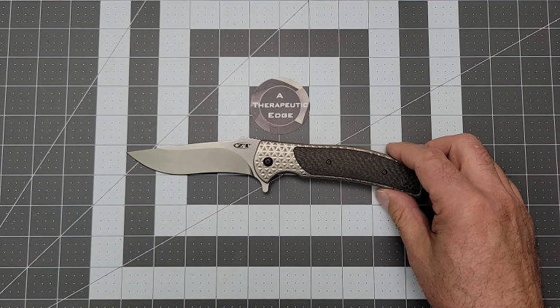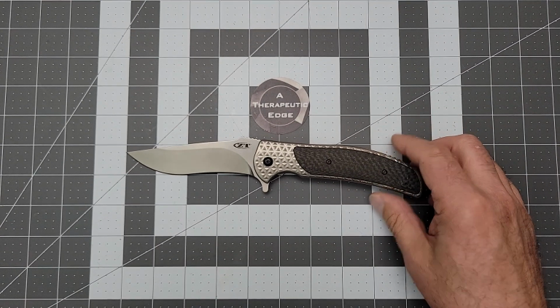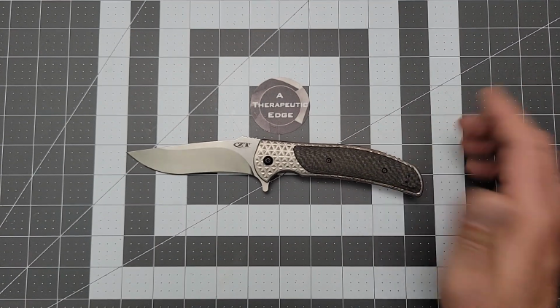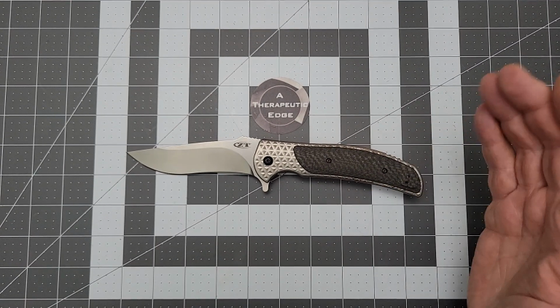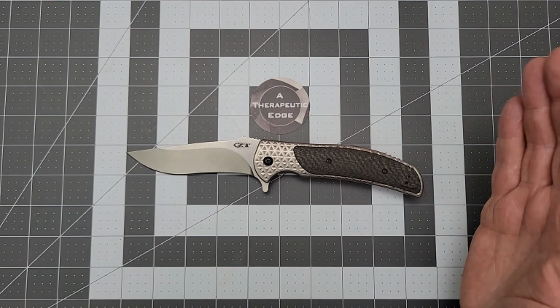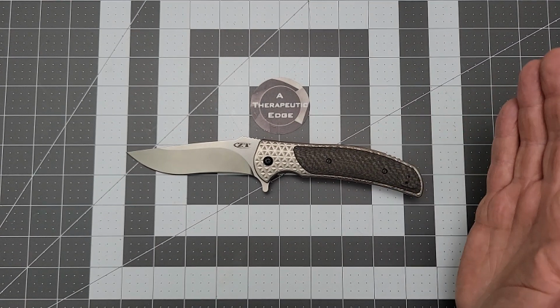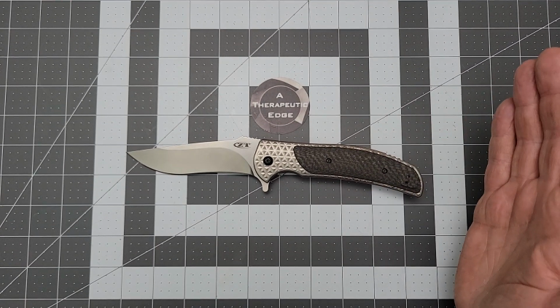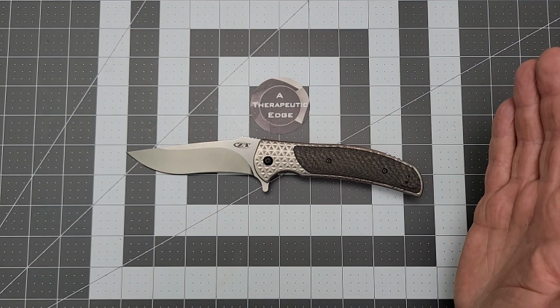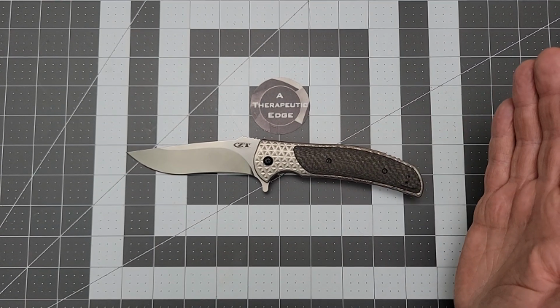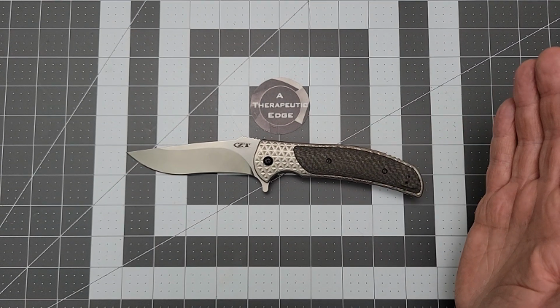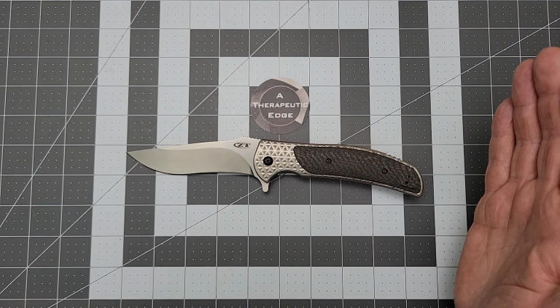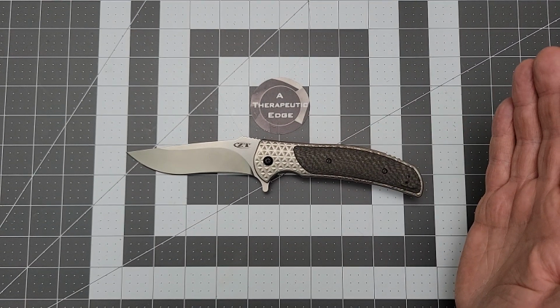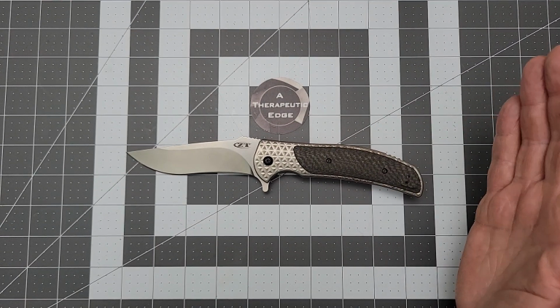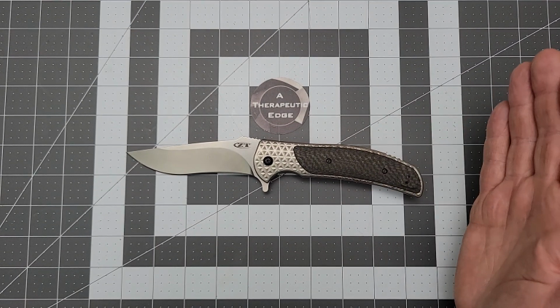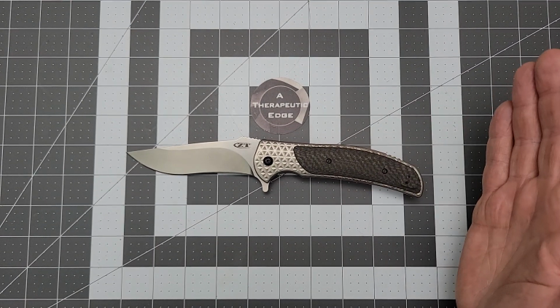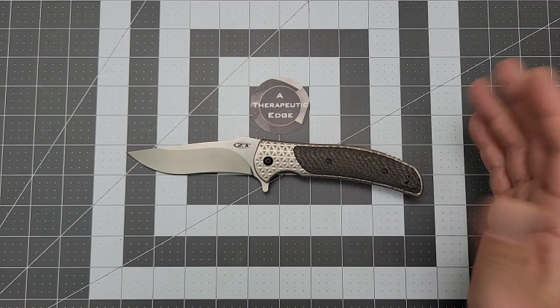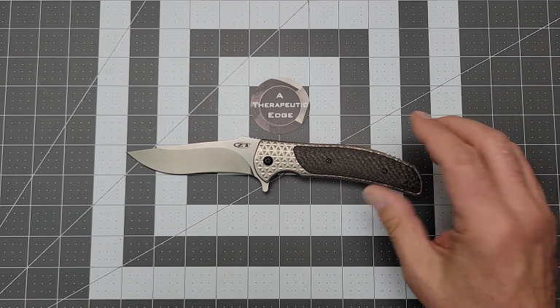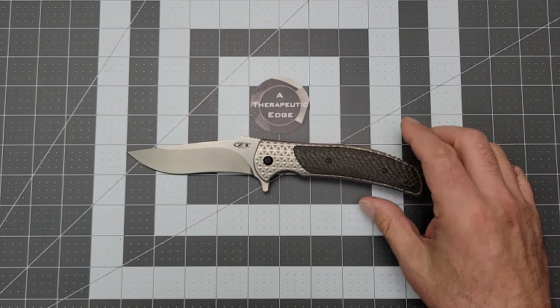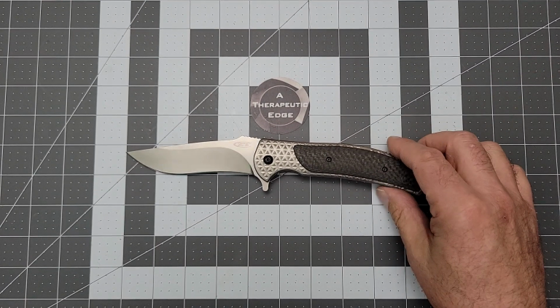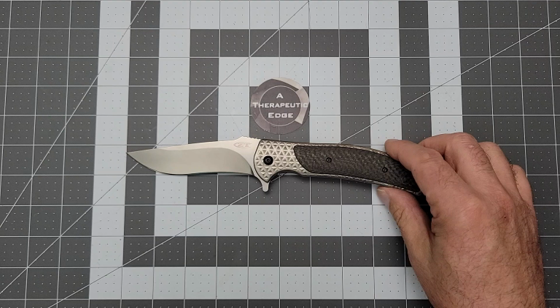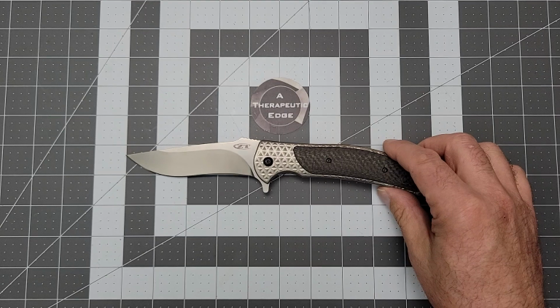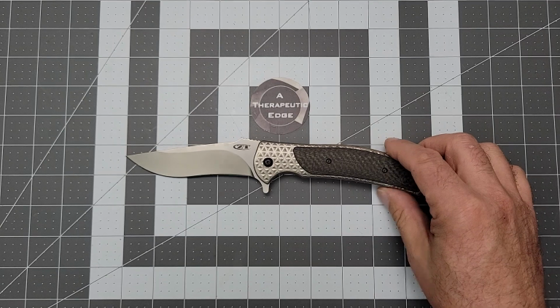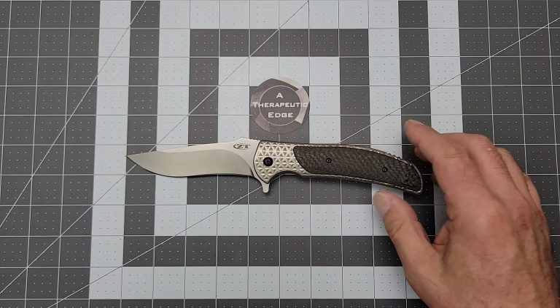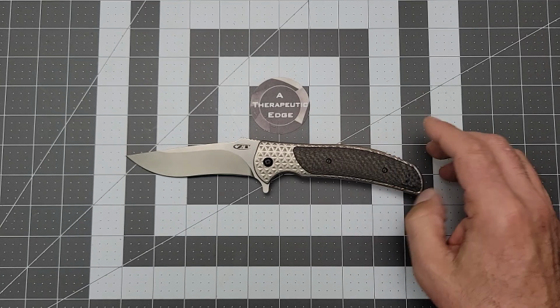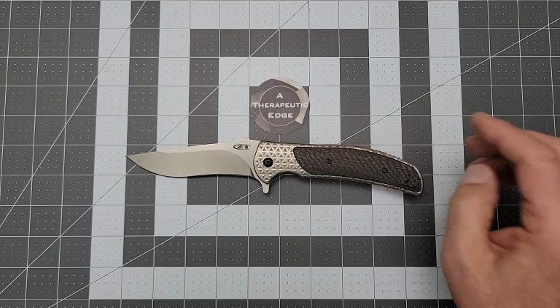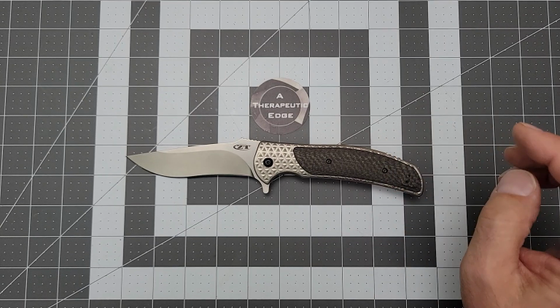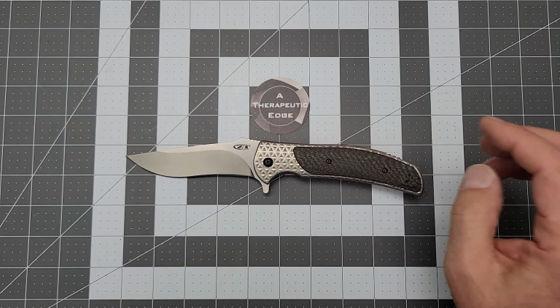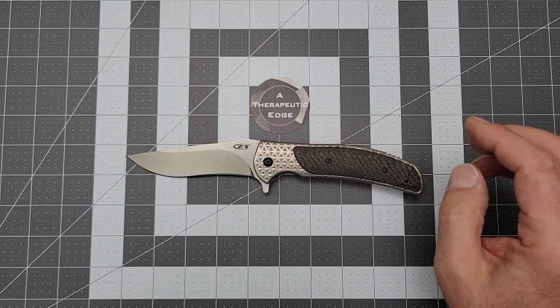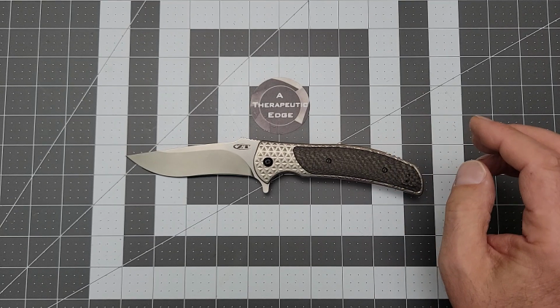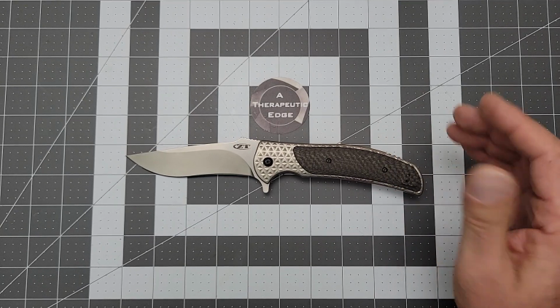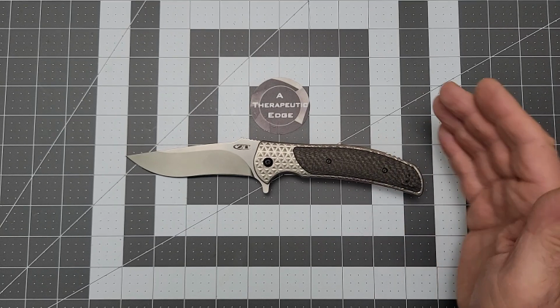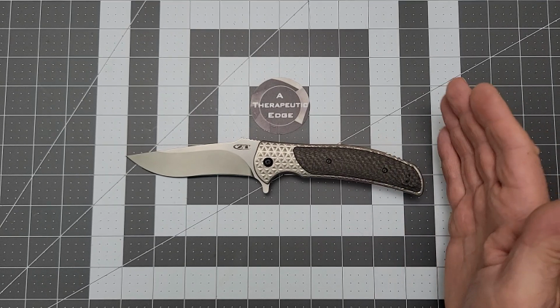This is from a time when ZT was absolutely fearless. This thing is an absolute brute. It's an R.J. Martin design, and I am in love with it. You've got to like R.J. Martin design. Do you love this knife? I do. This thing is huge.